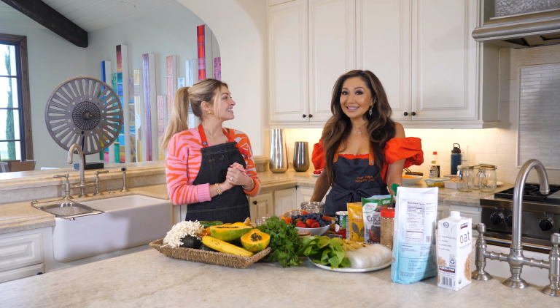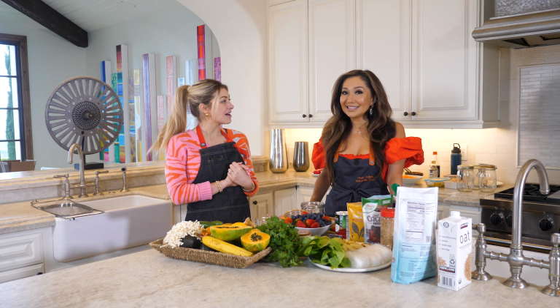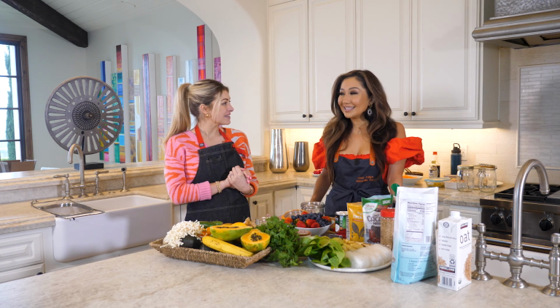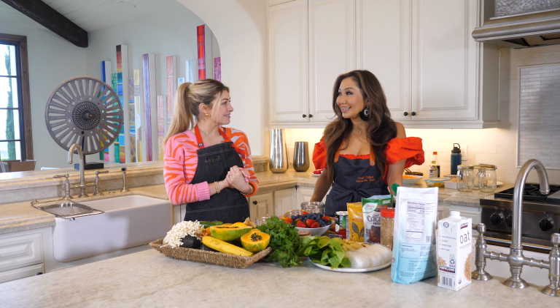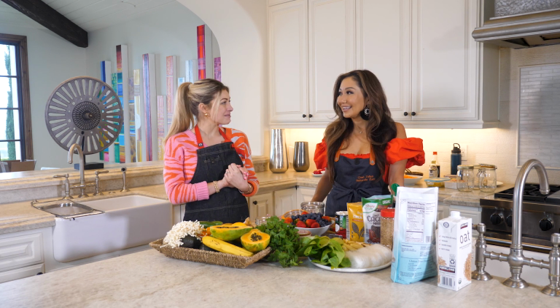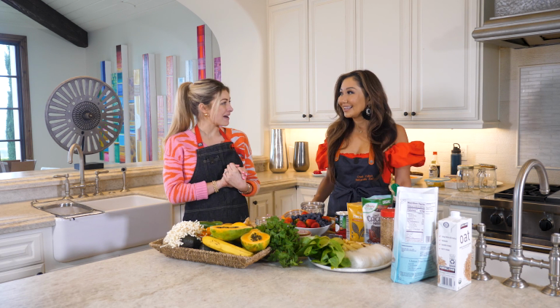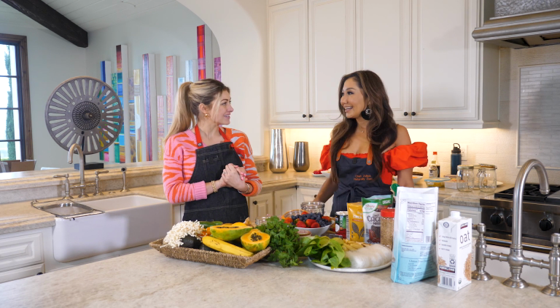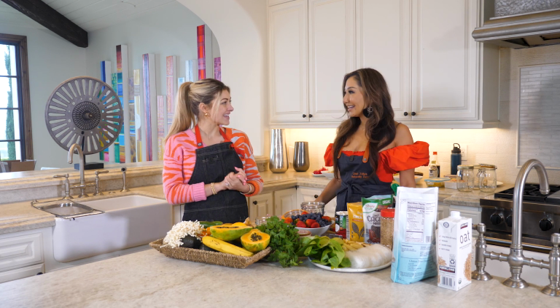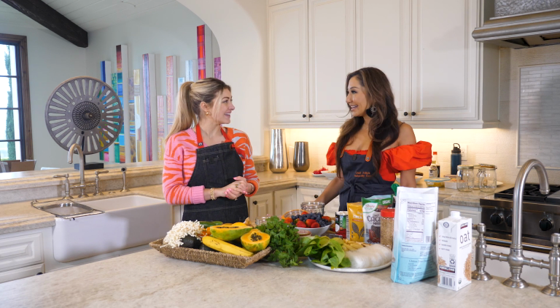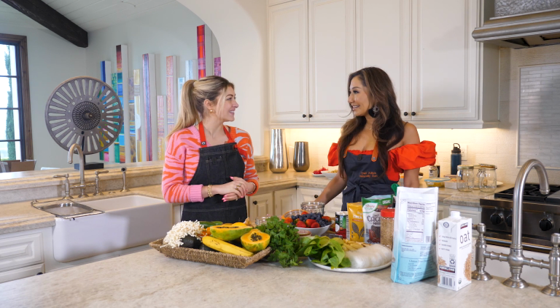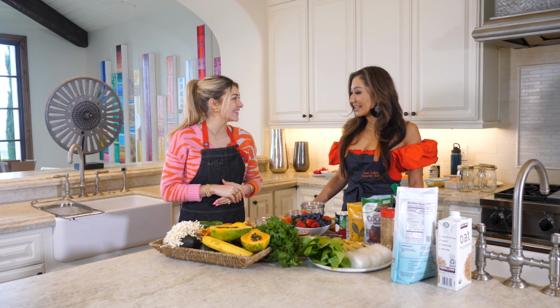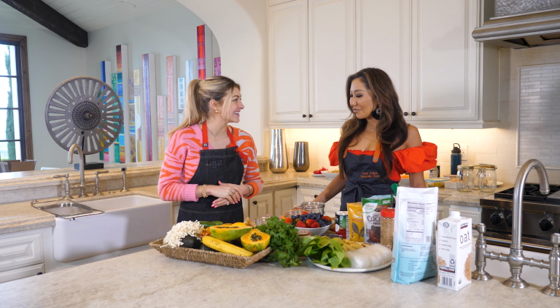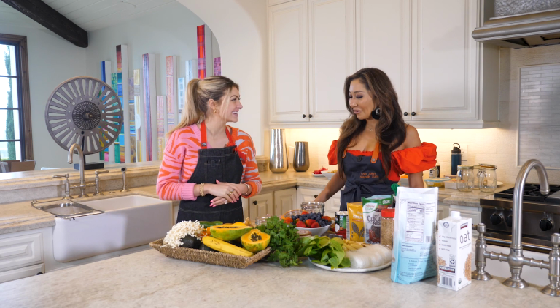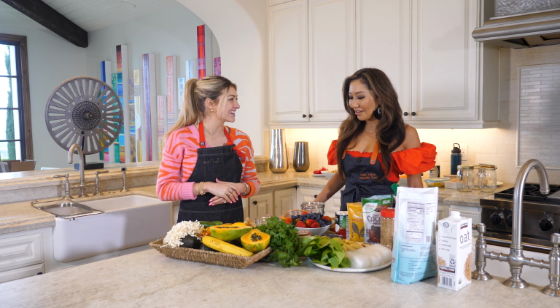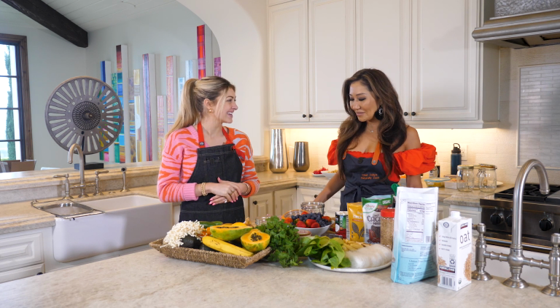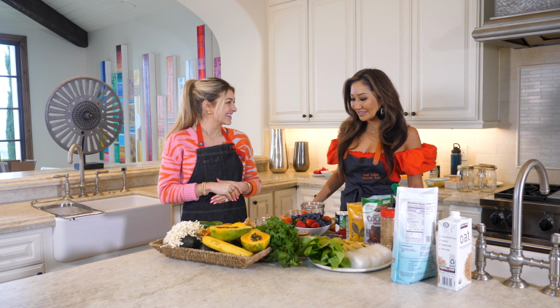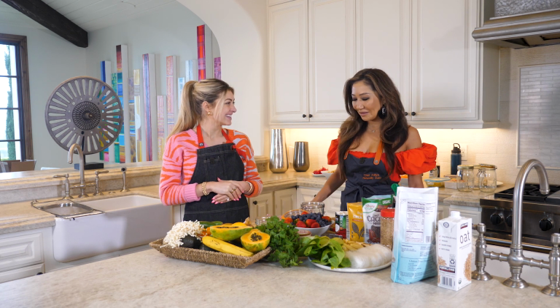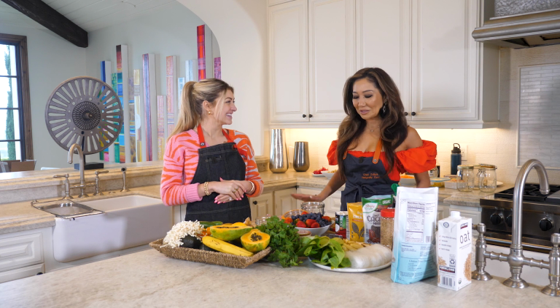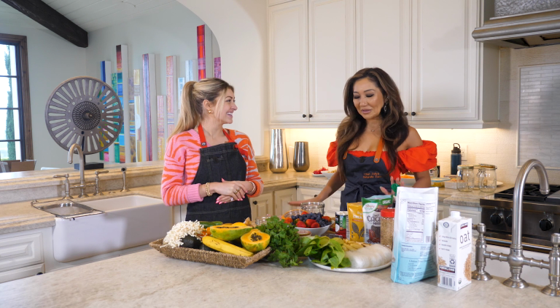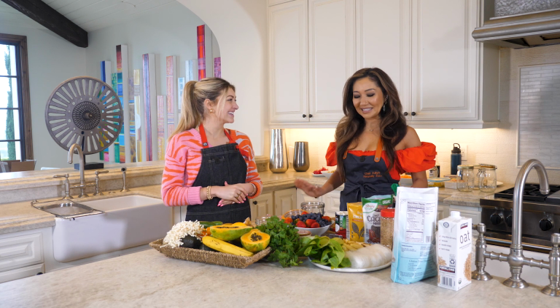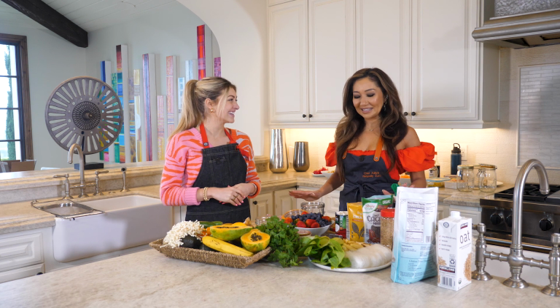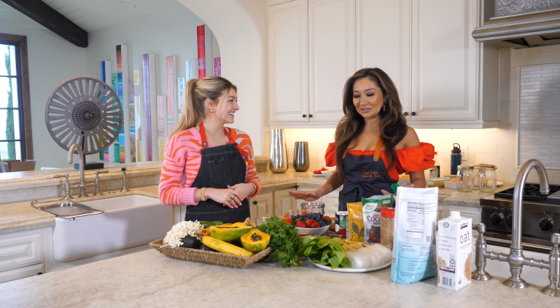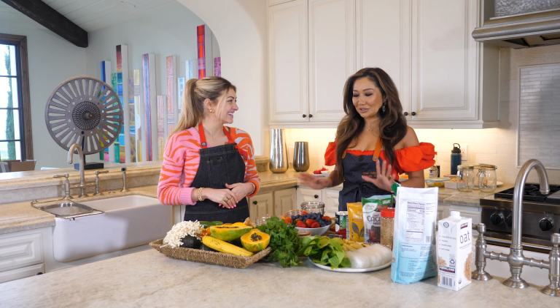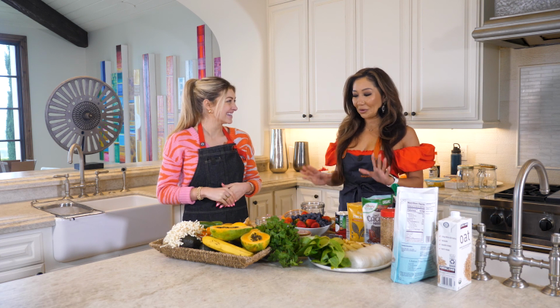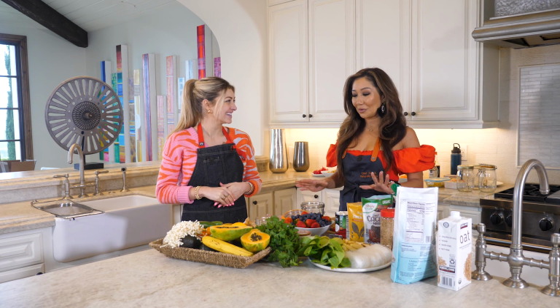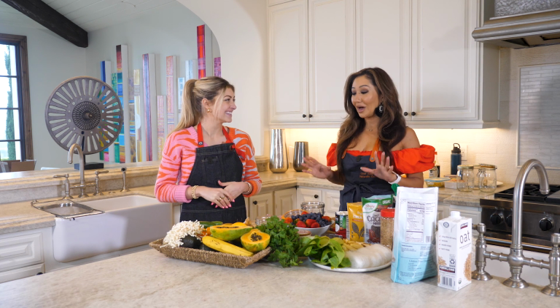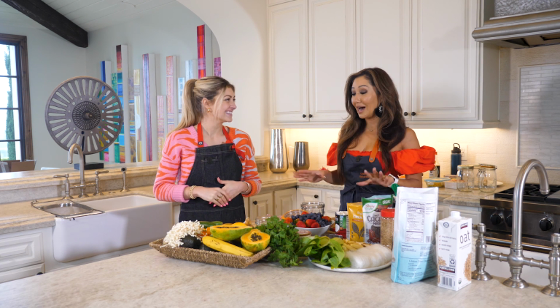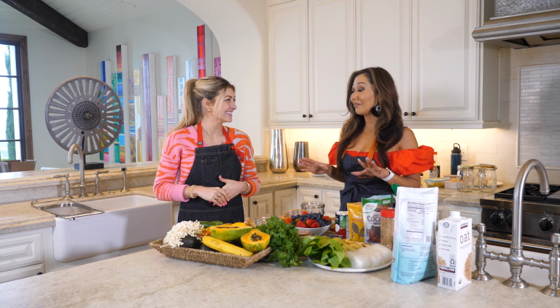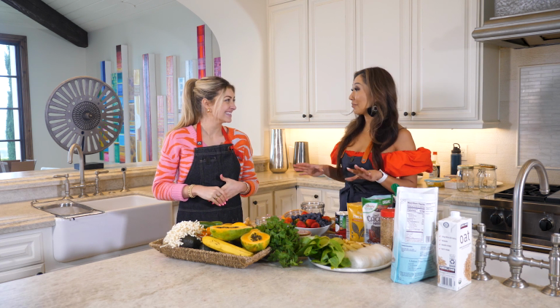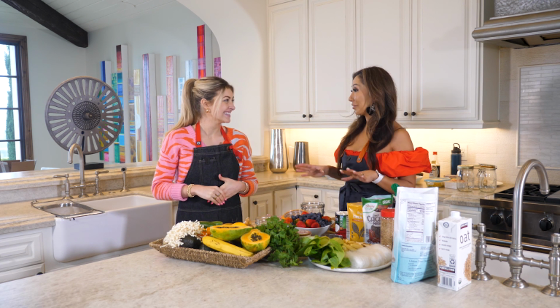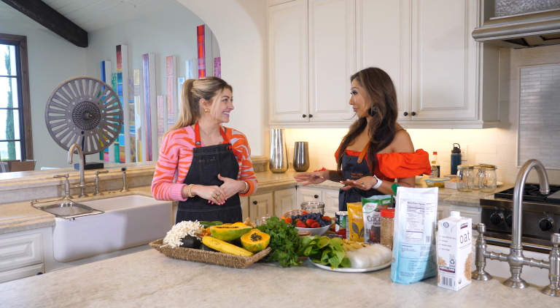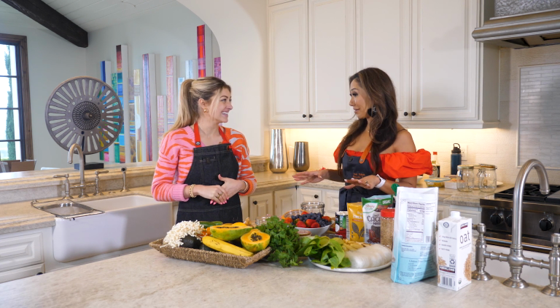Tell me a little bit about yourself. Thank you for having me today. I'm so excited to show you how I meal prep.